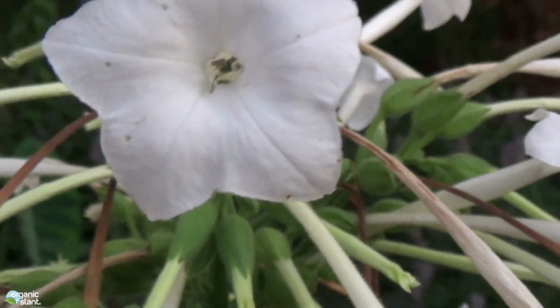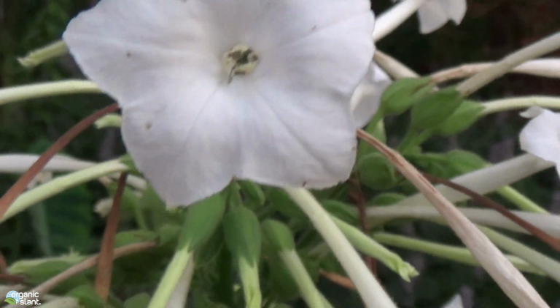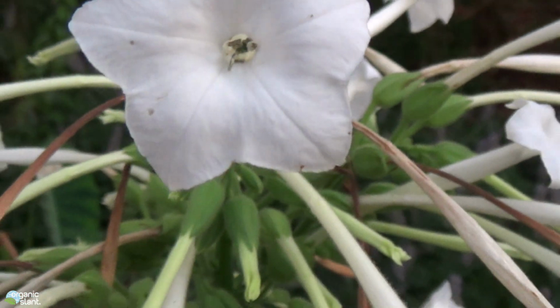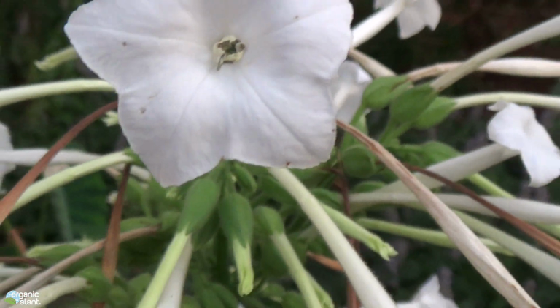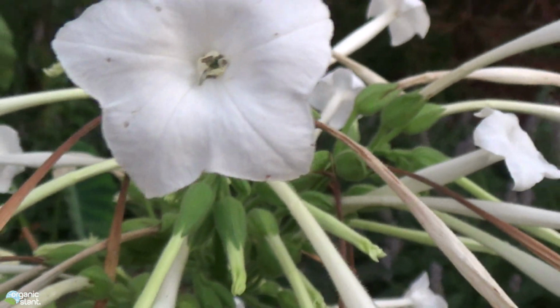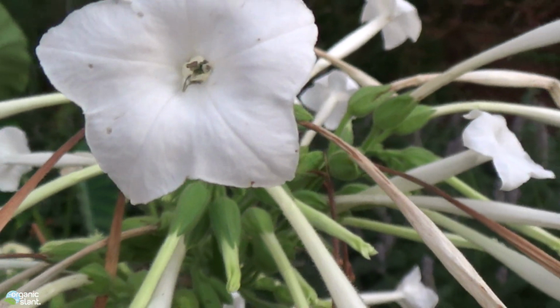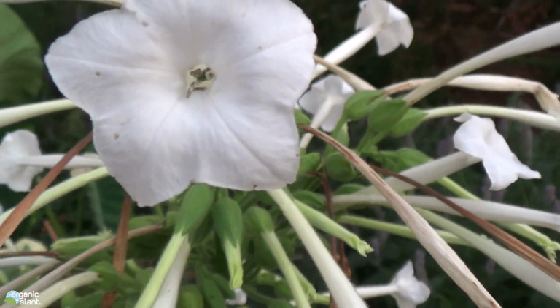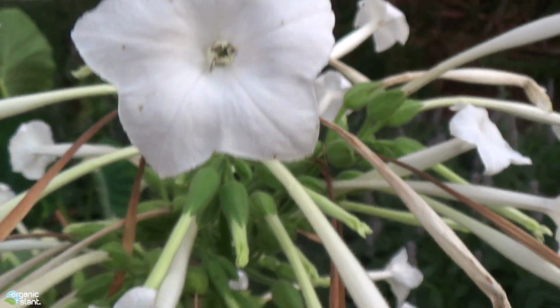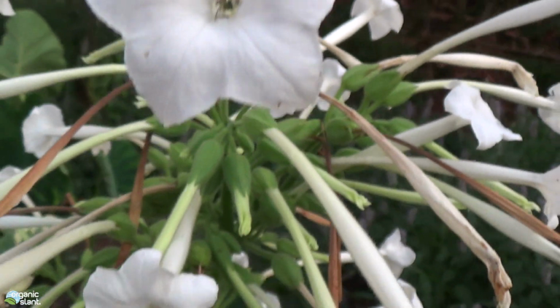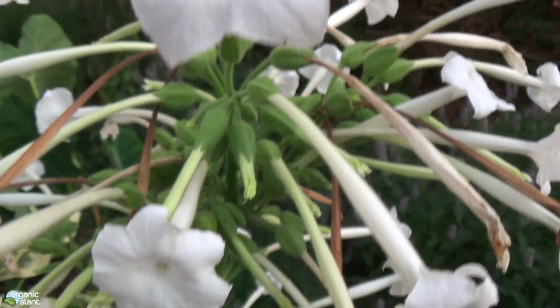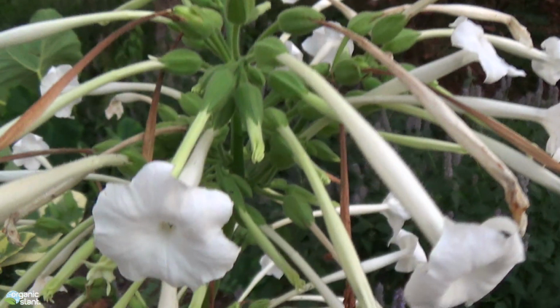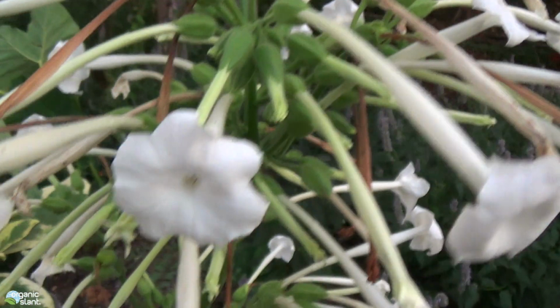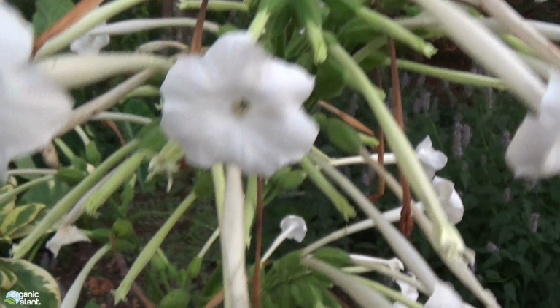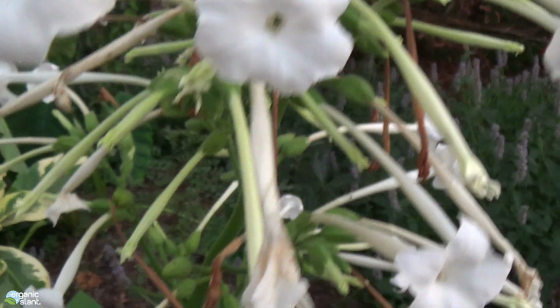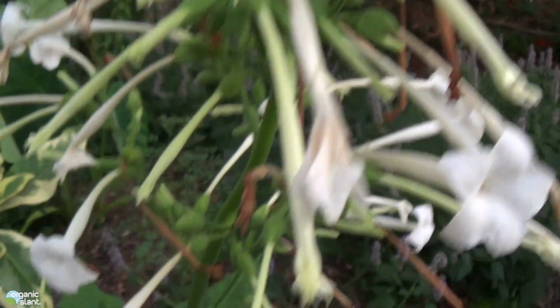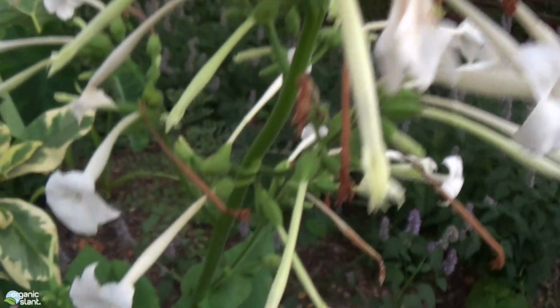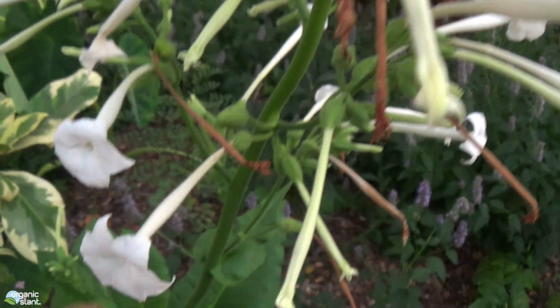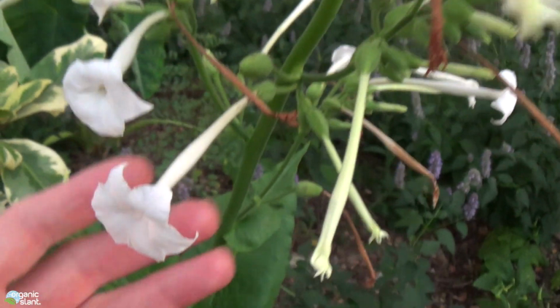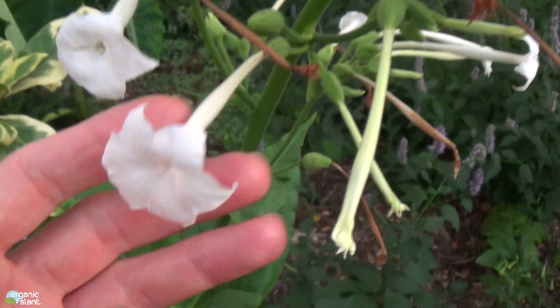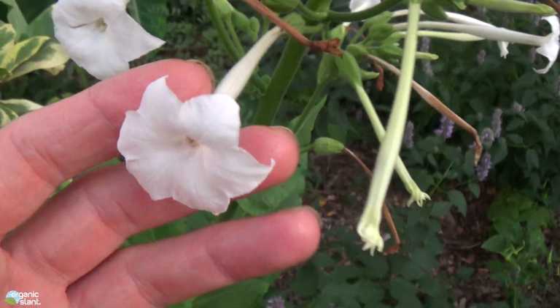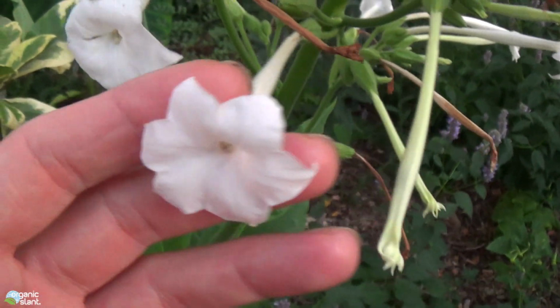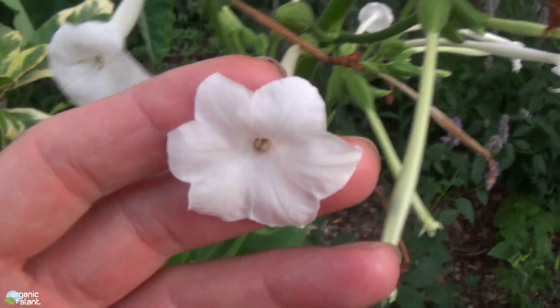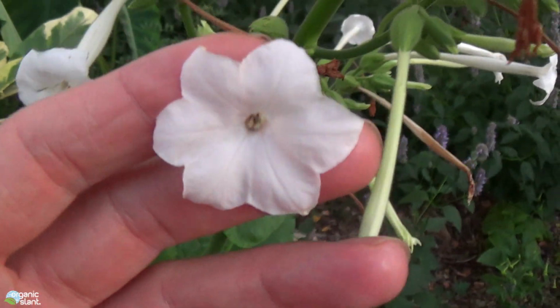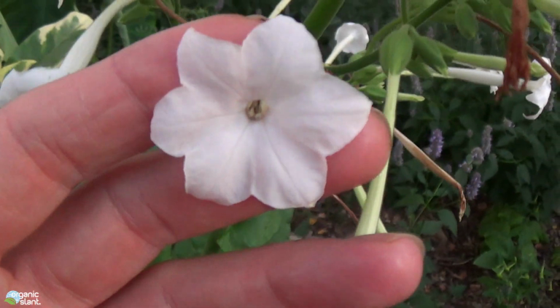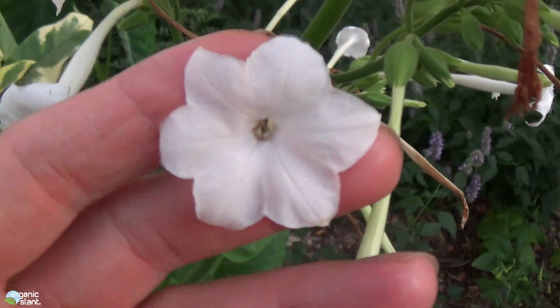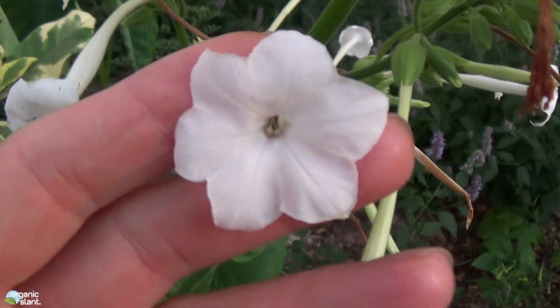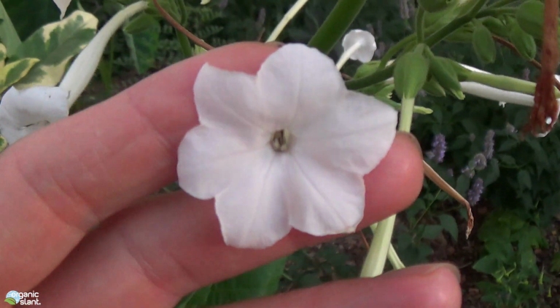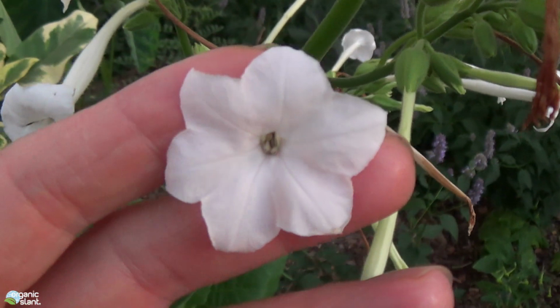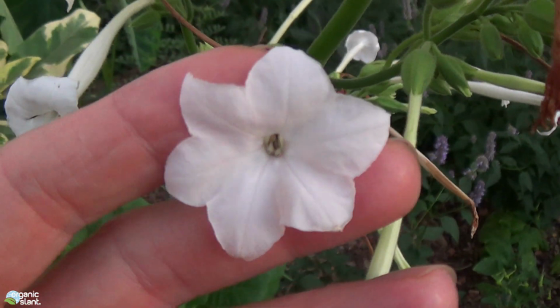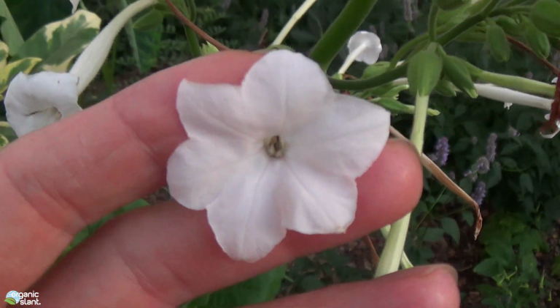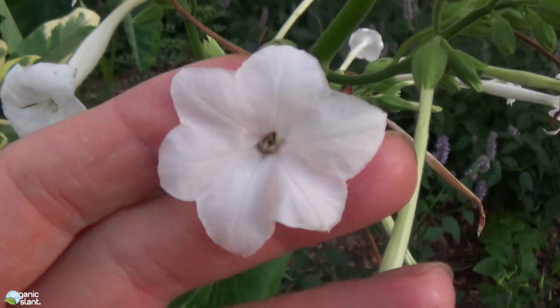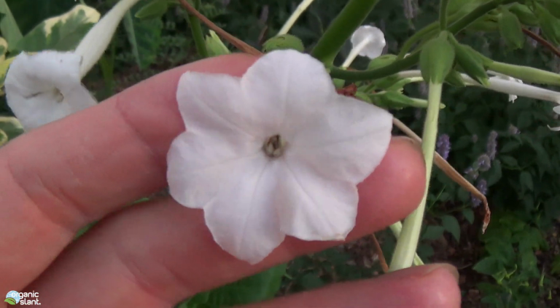All right, well, enjoy the mutant tobacco plants.